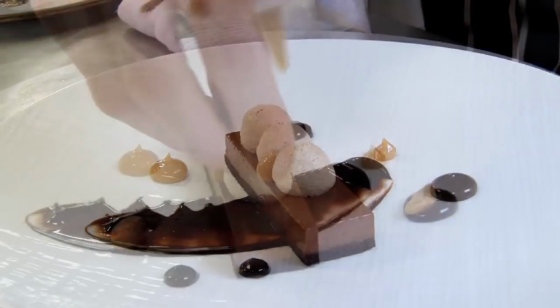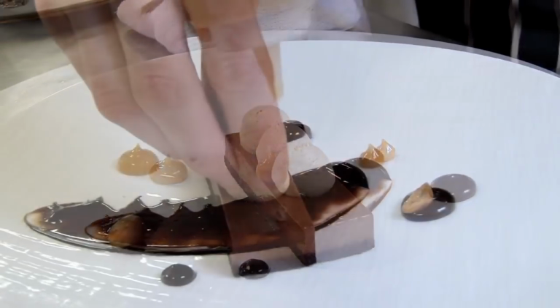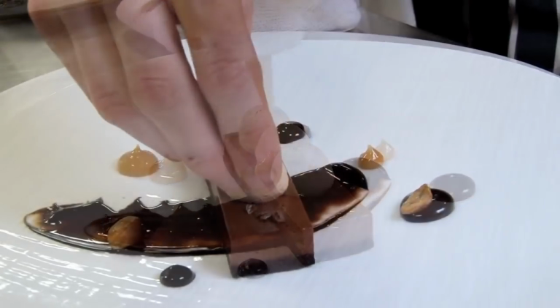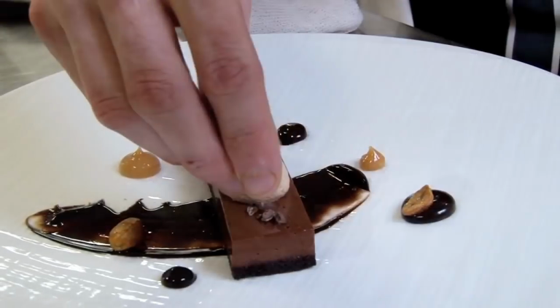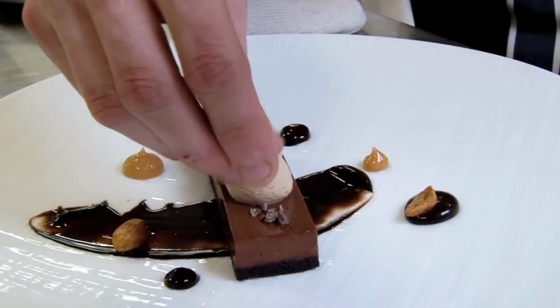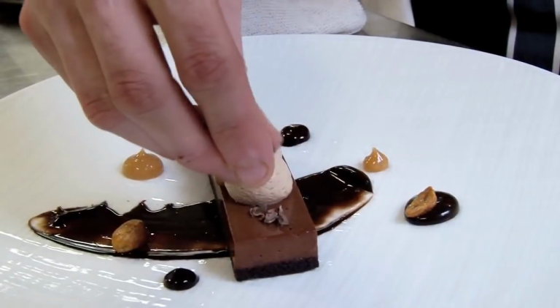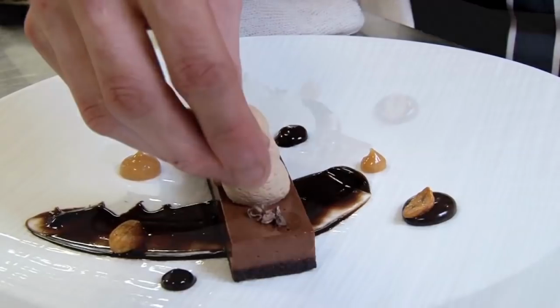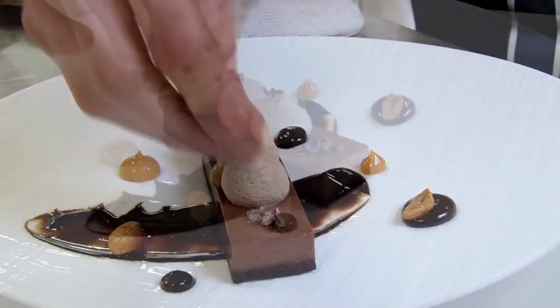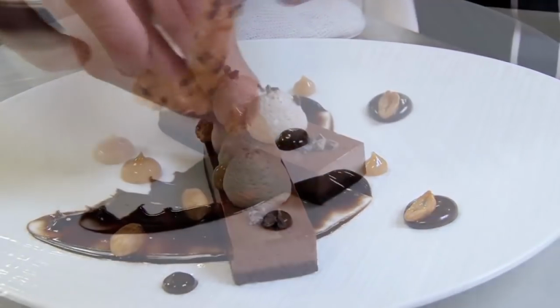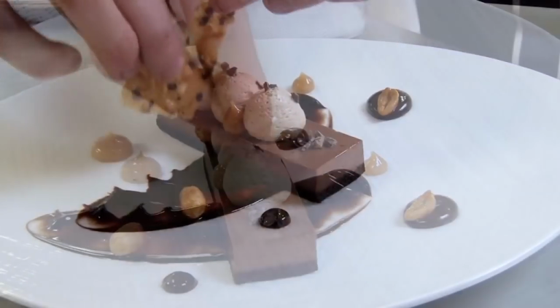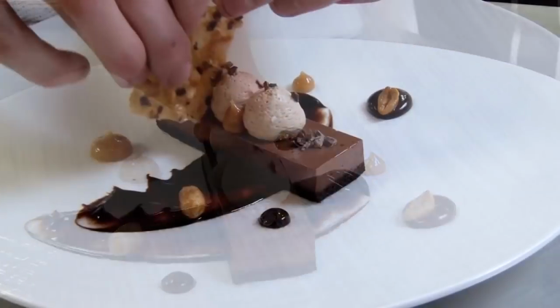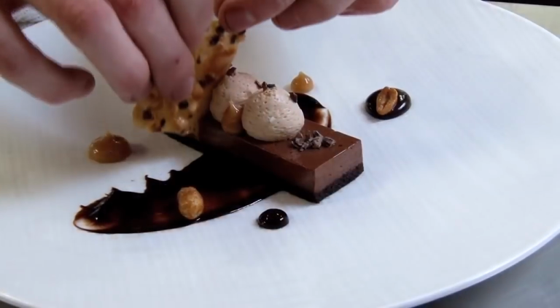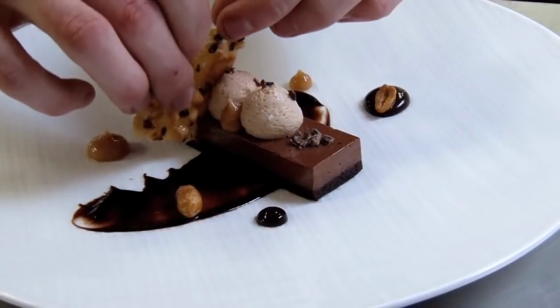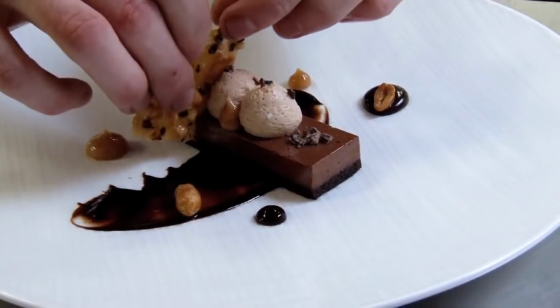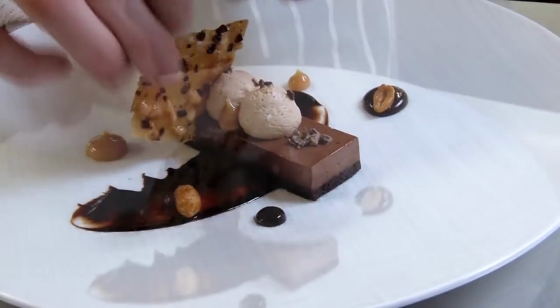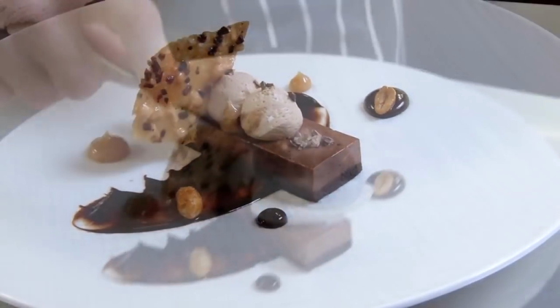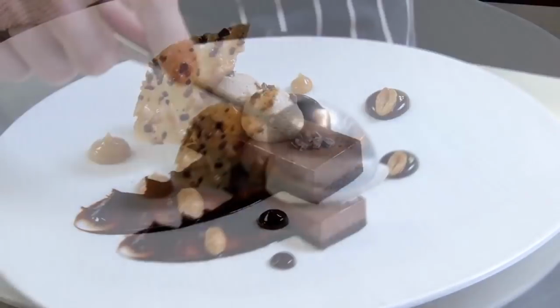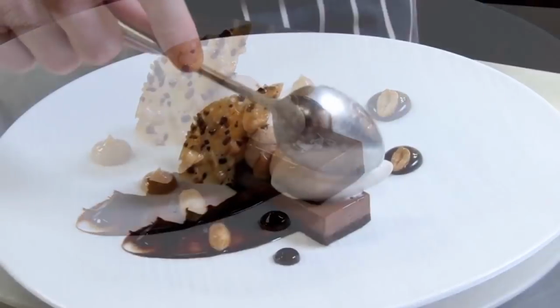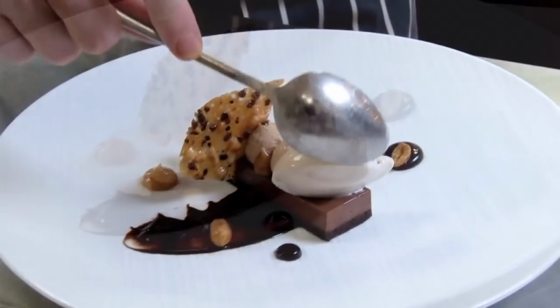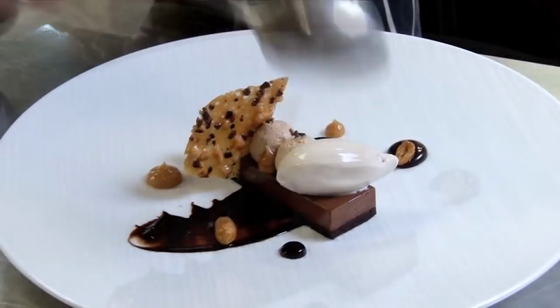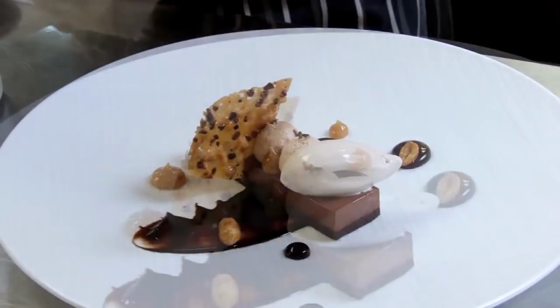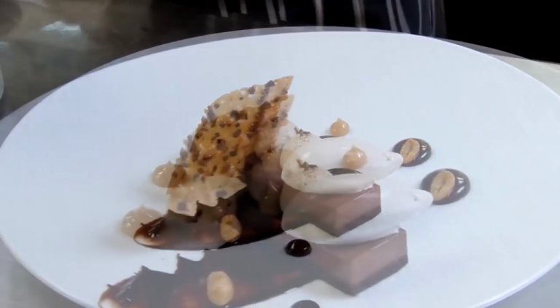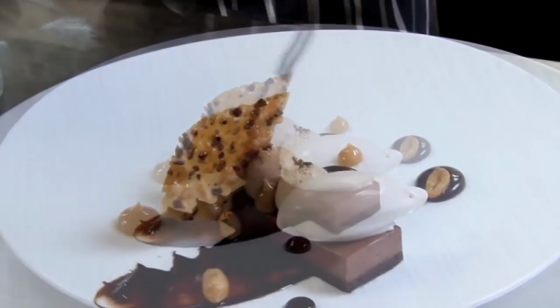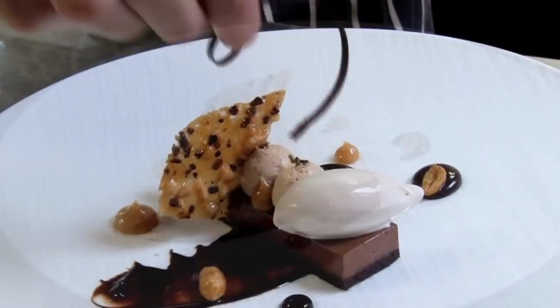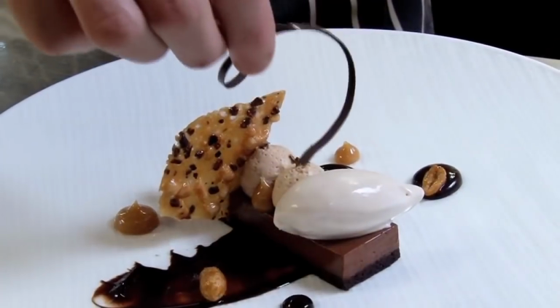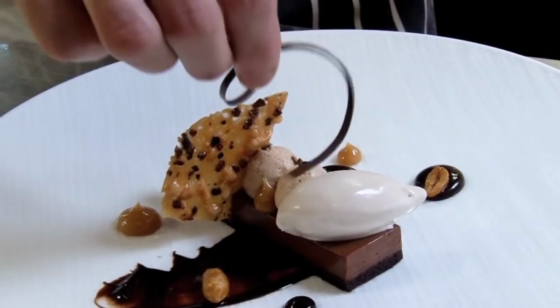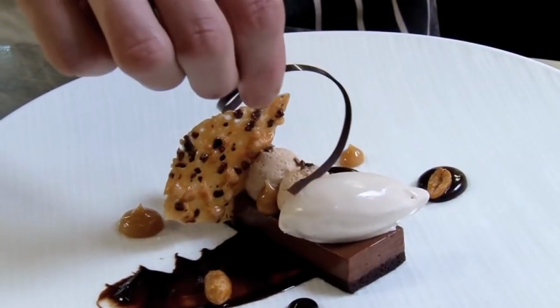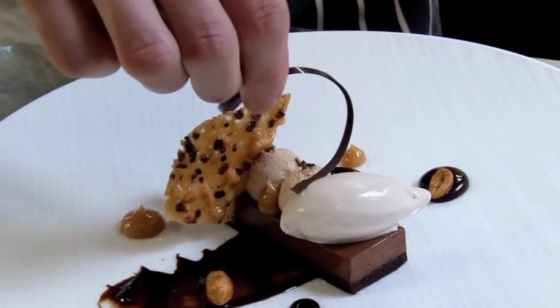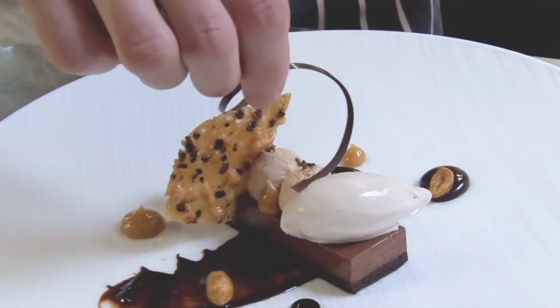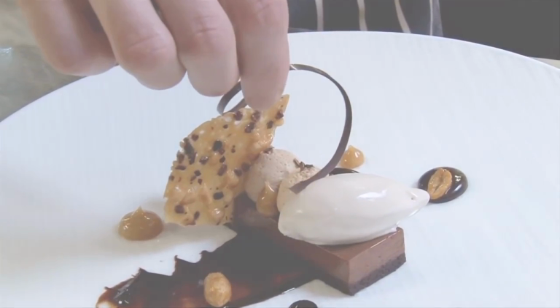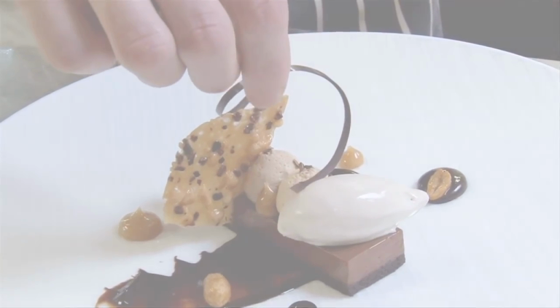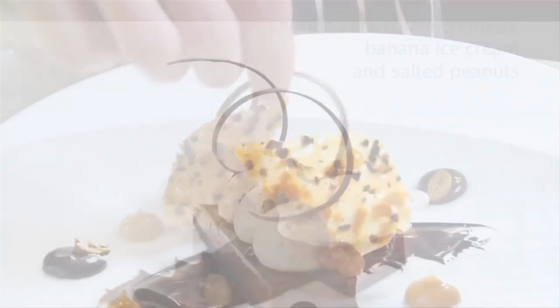Peanut and cocoa tuile, some salt on the plate, and just garnish with some chocolate wort.